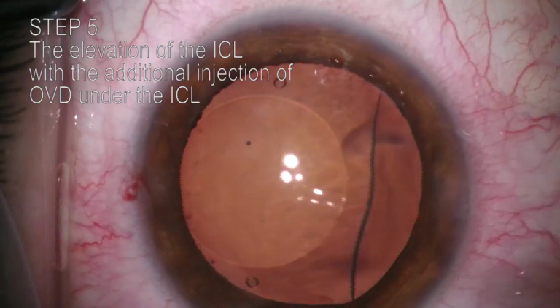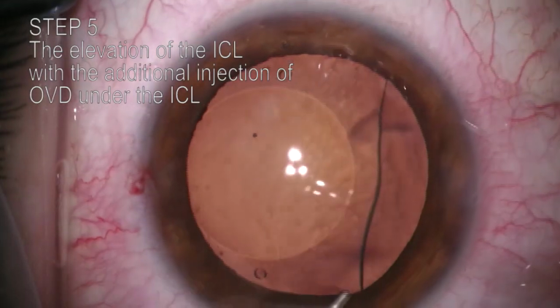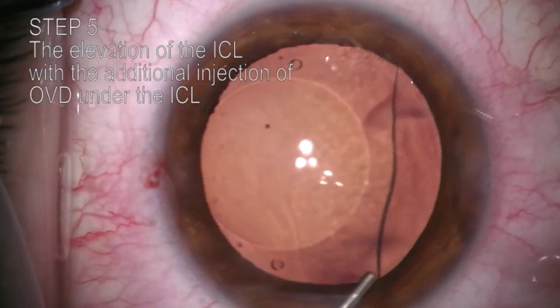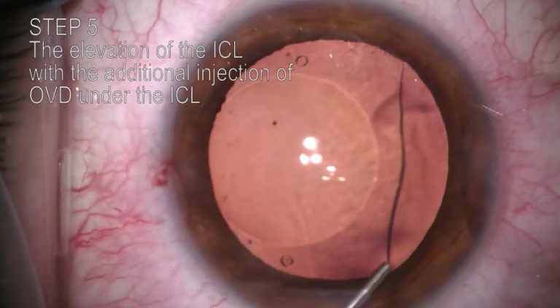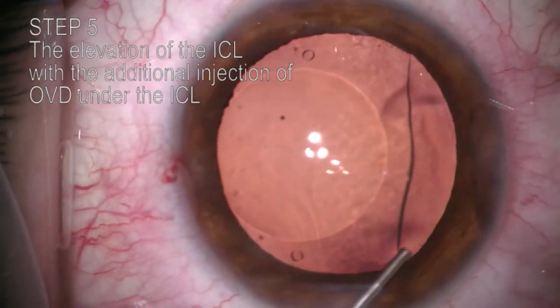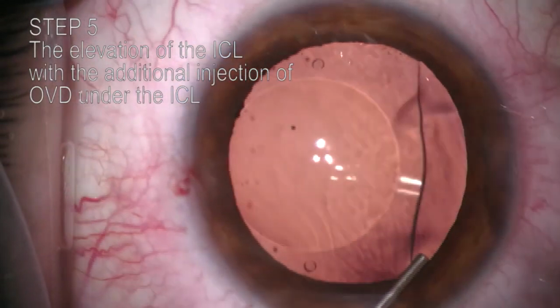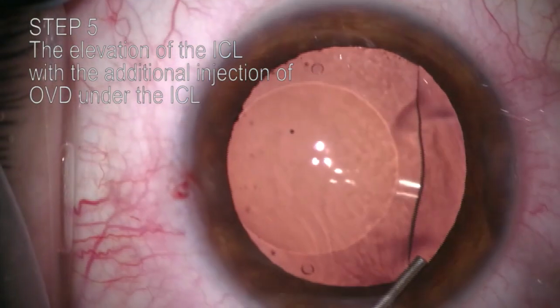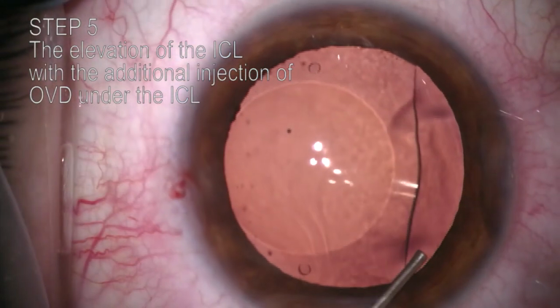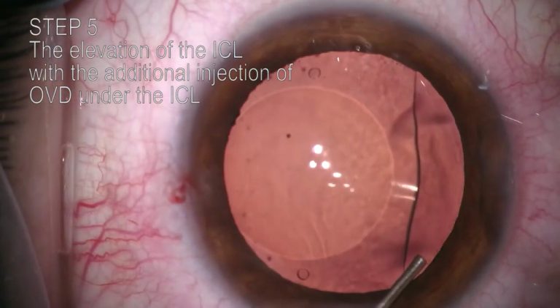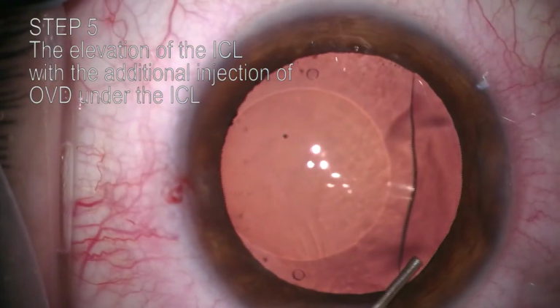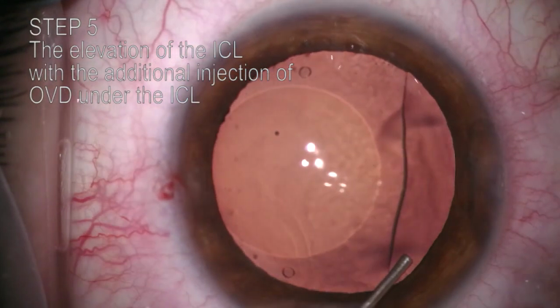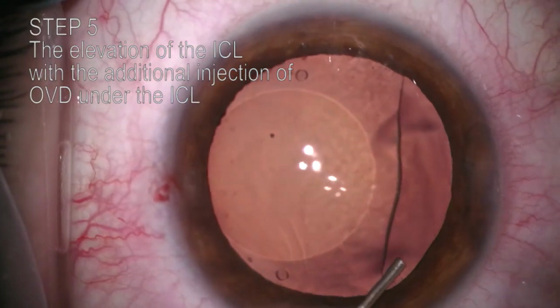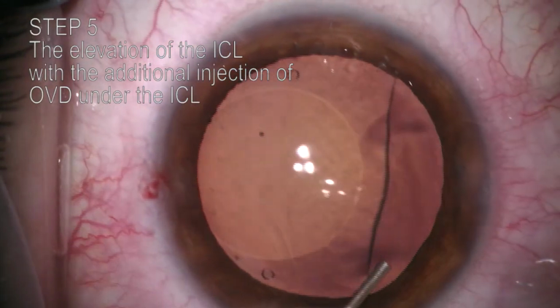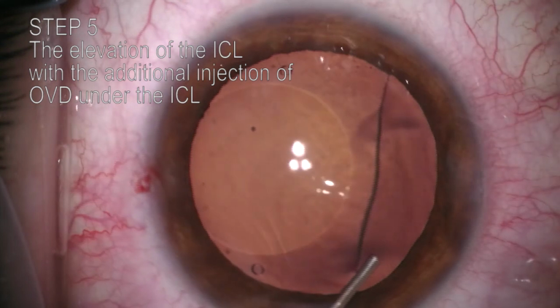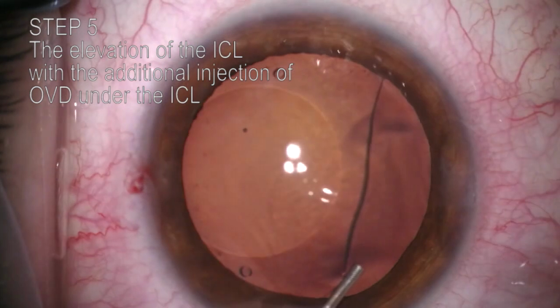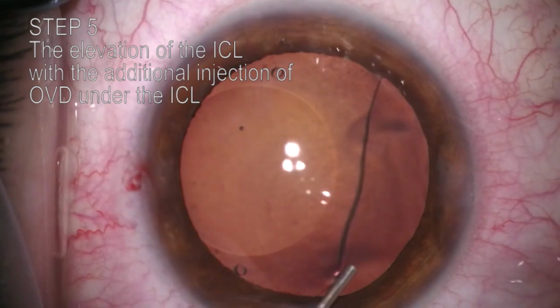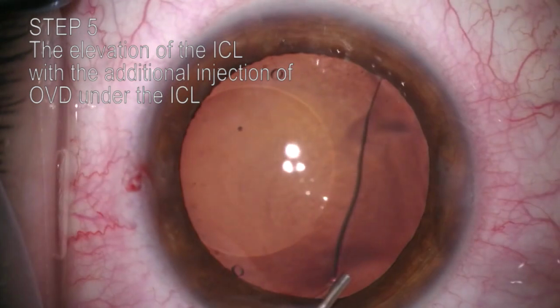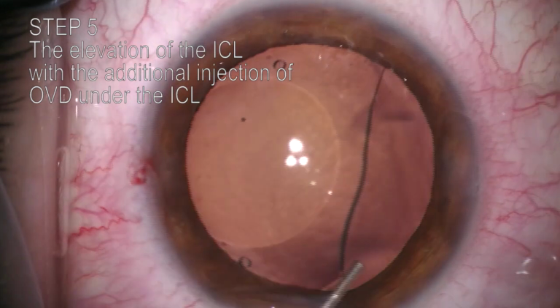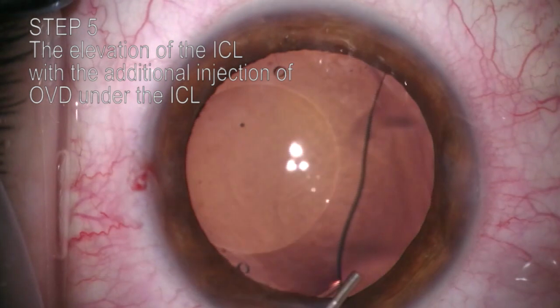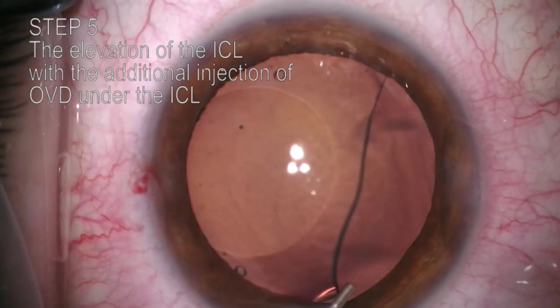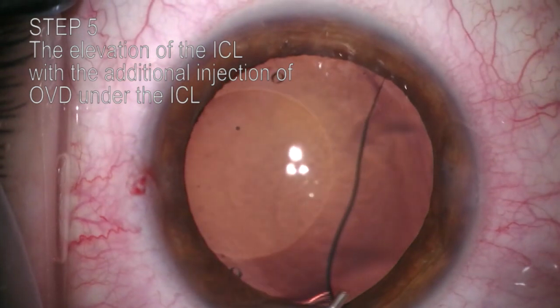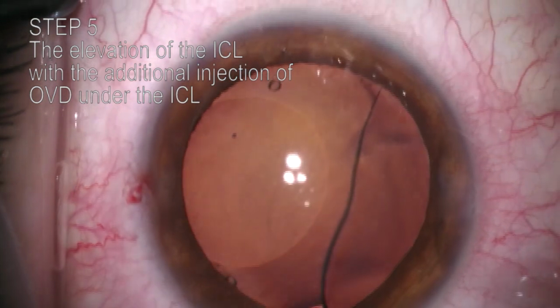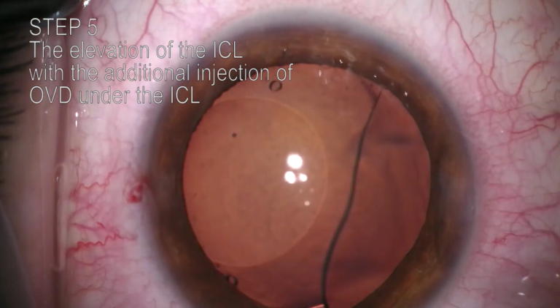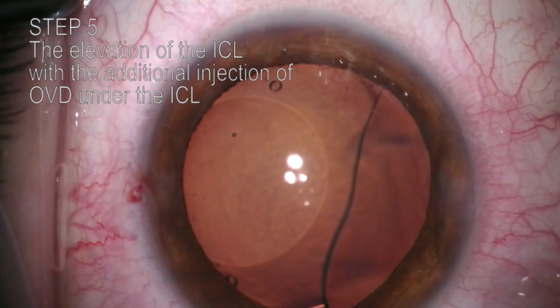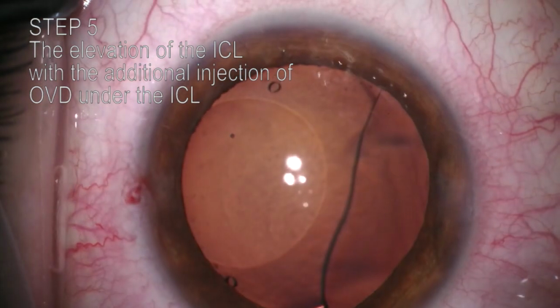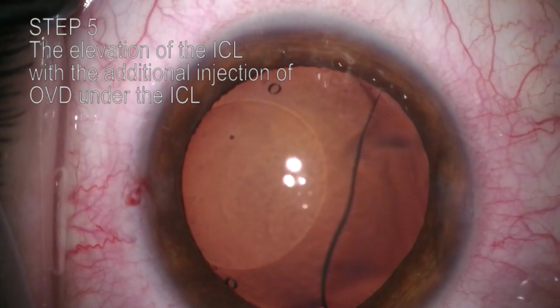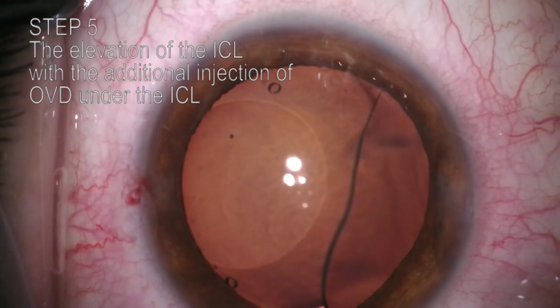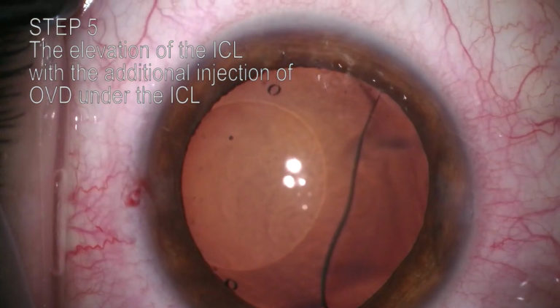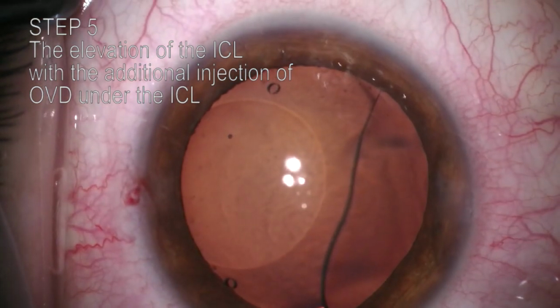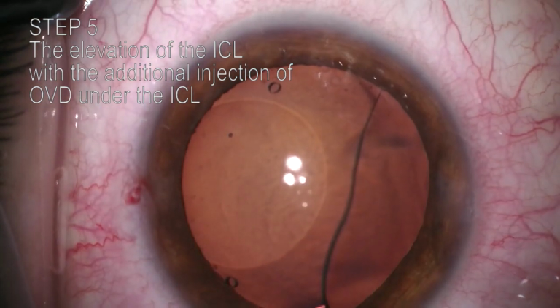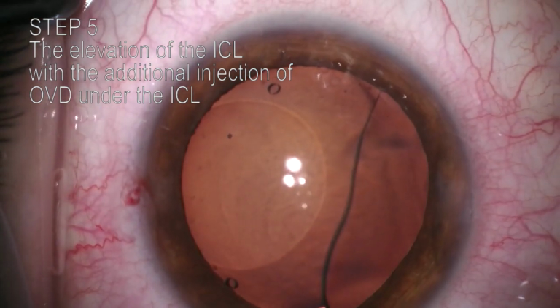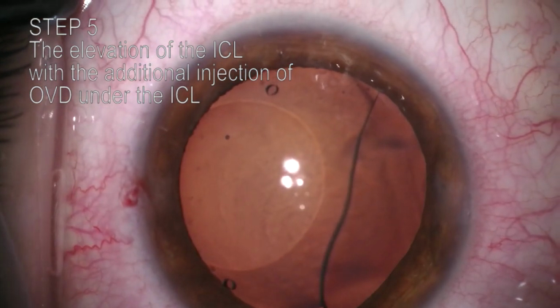Step 5. The nearest ICL haptic is elevated with an additional injection of OVD under the ICL.